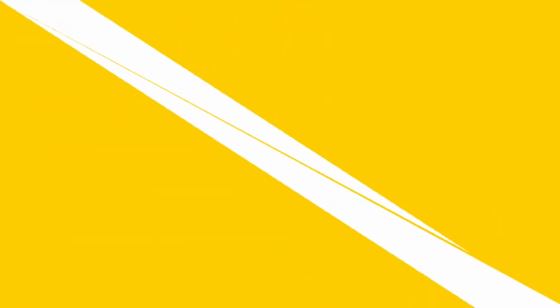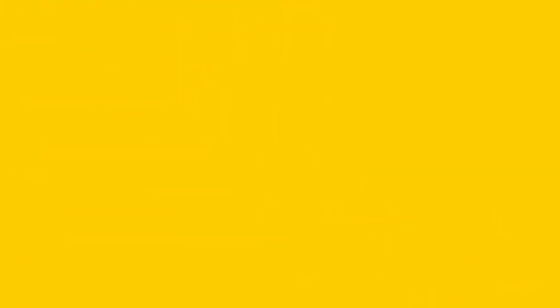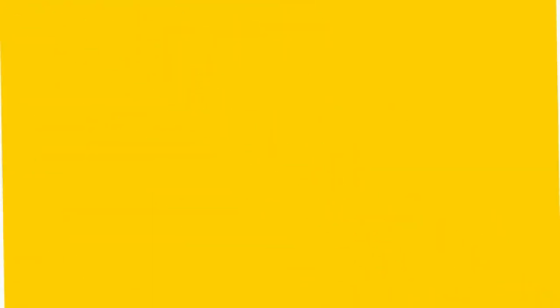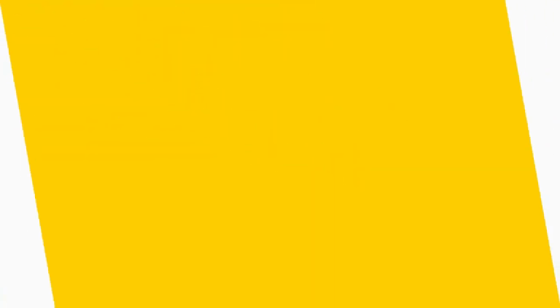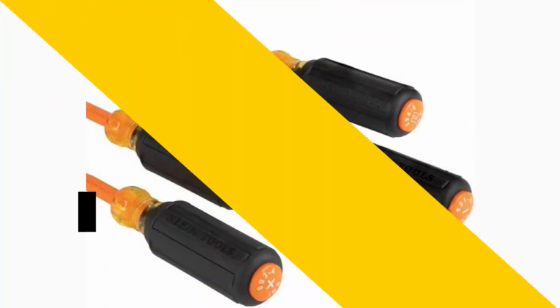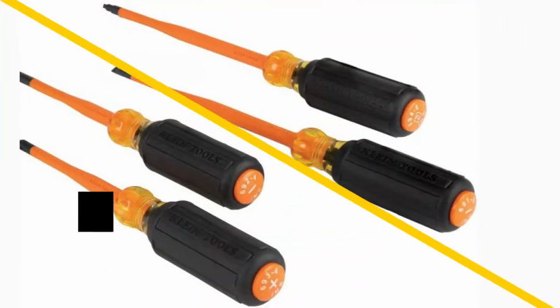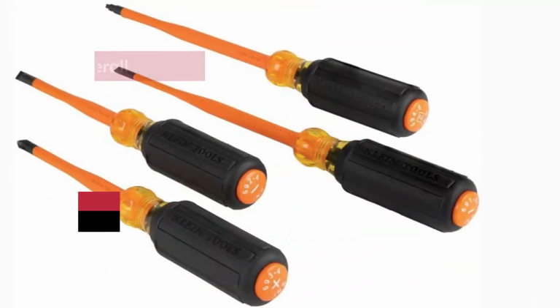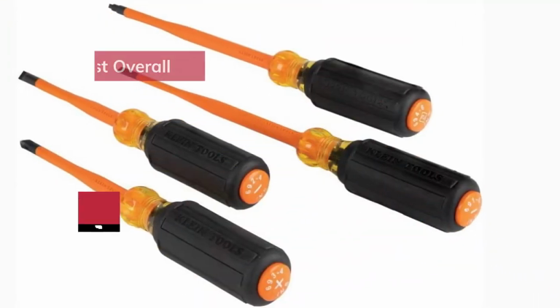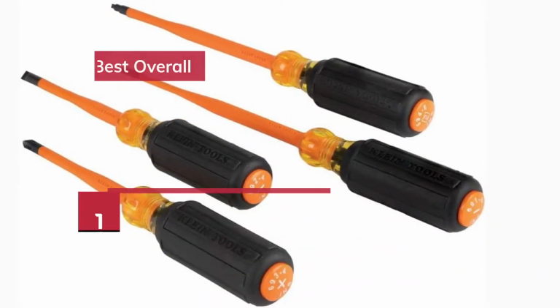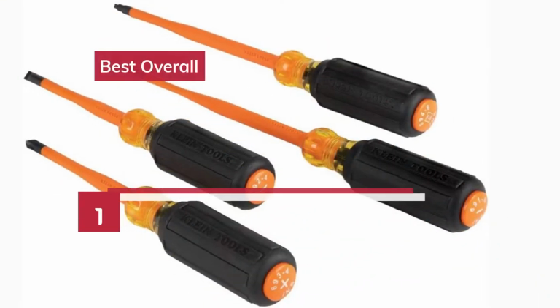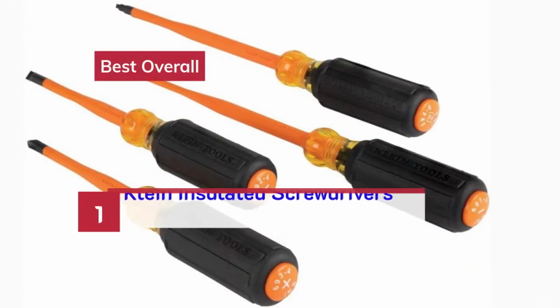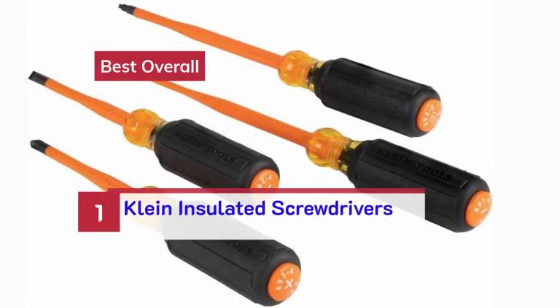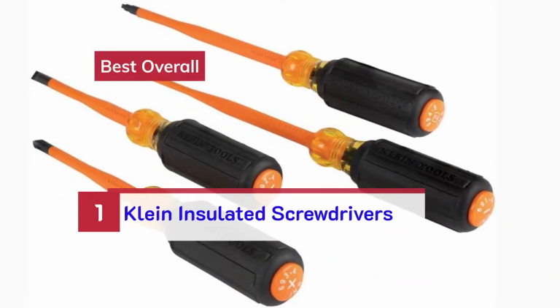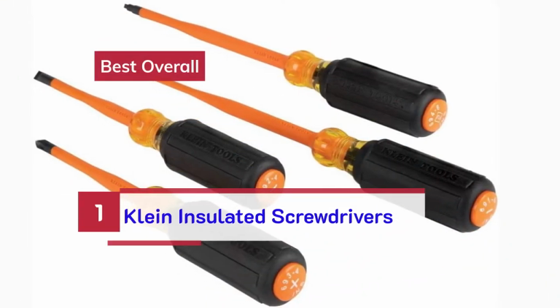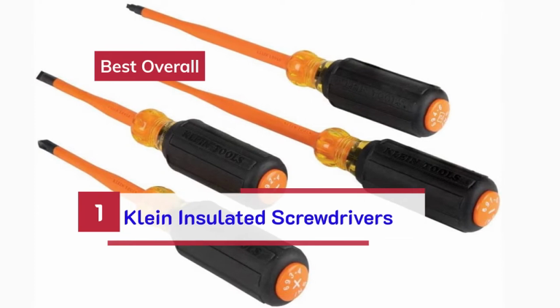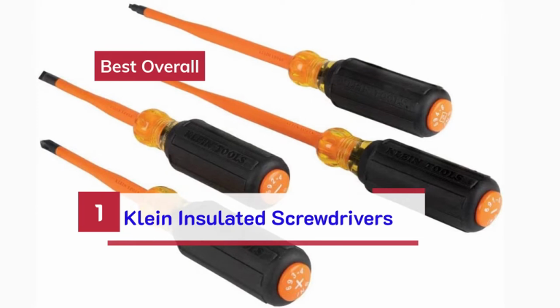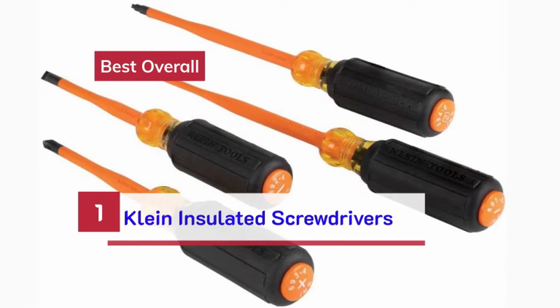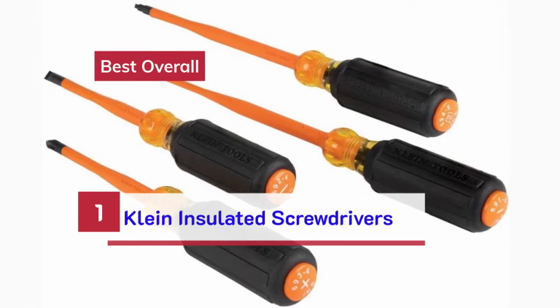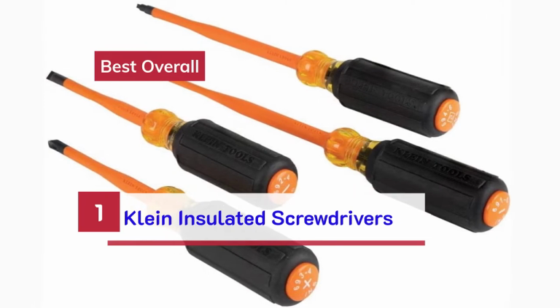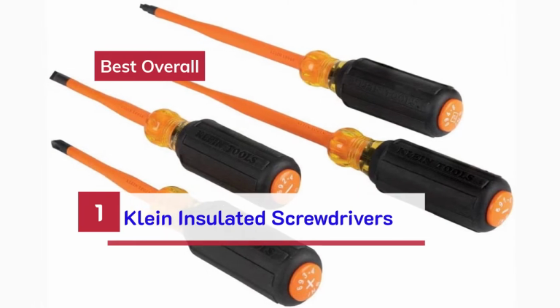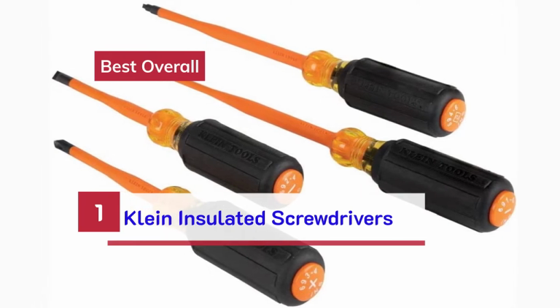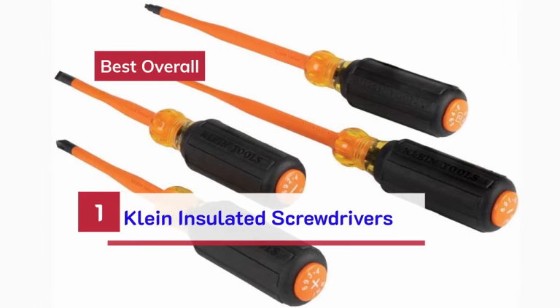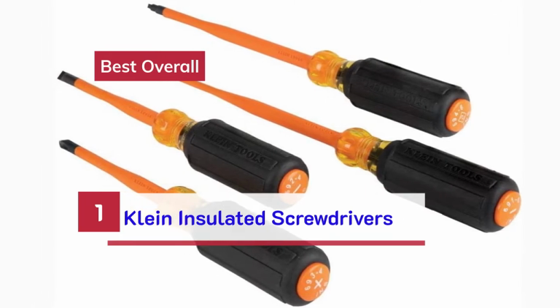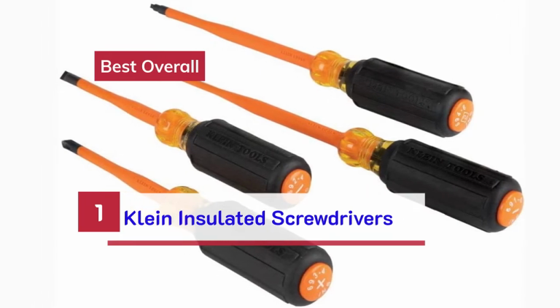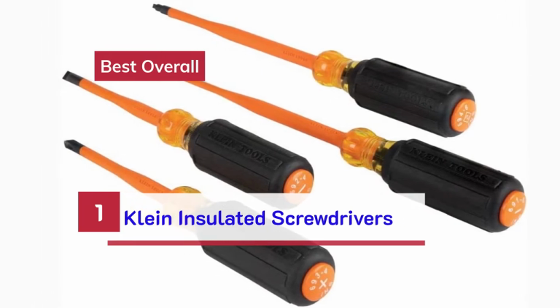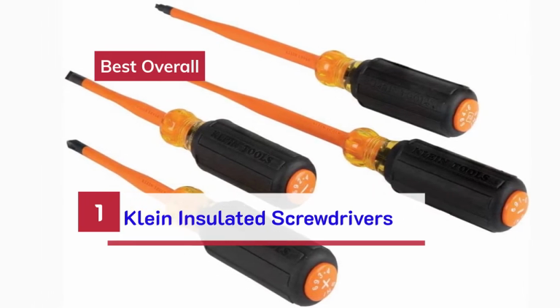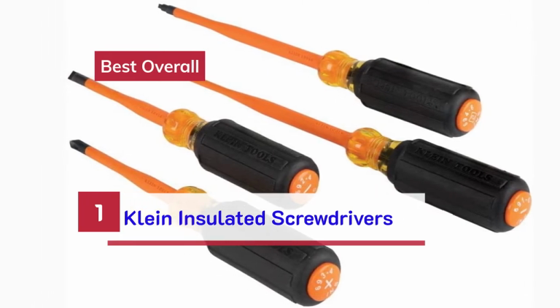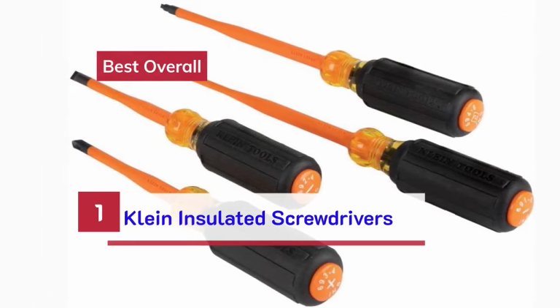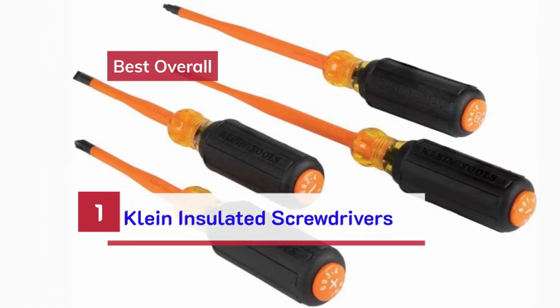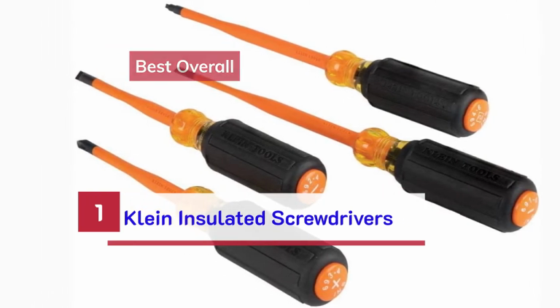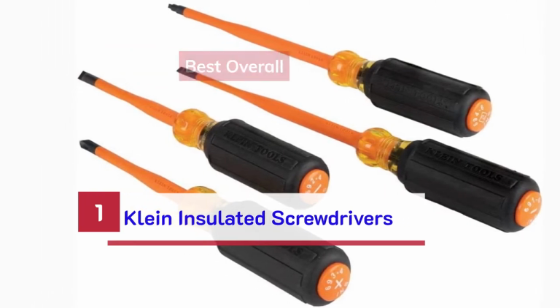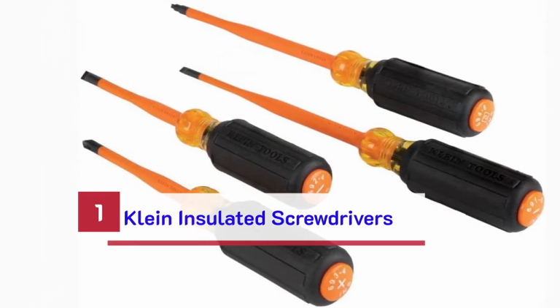Number 1. Best Overall. Klein Insulated Screwdrivers.